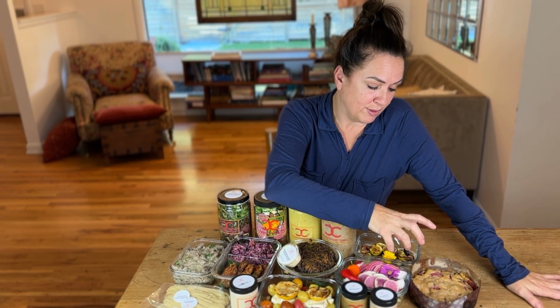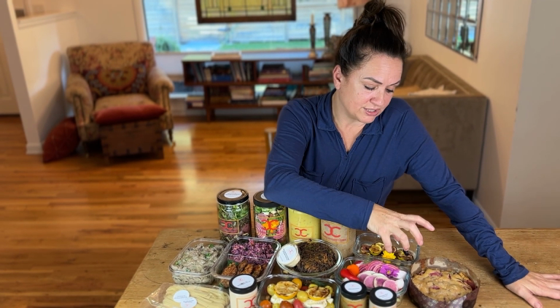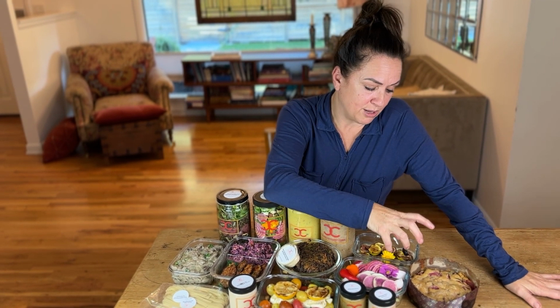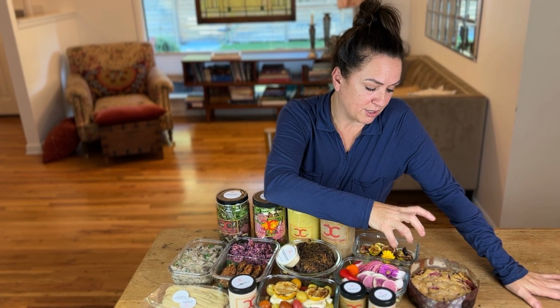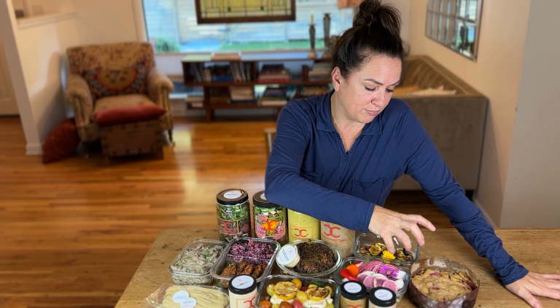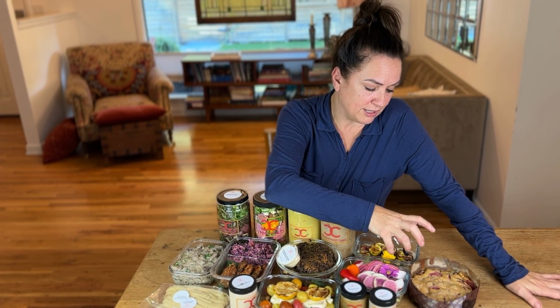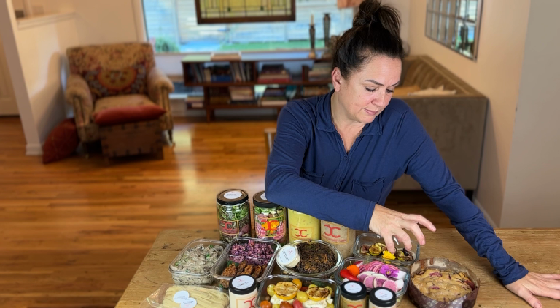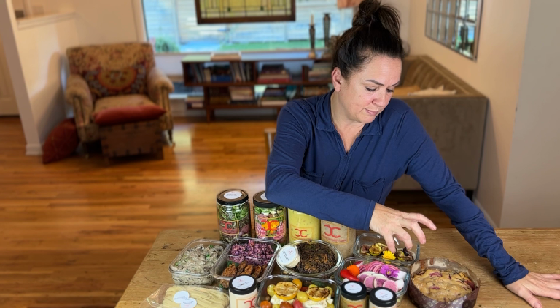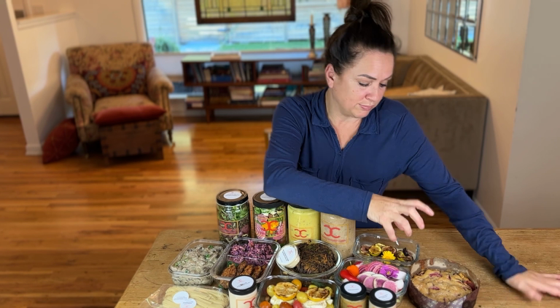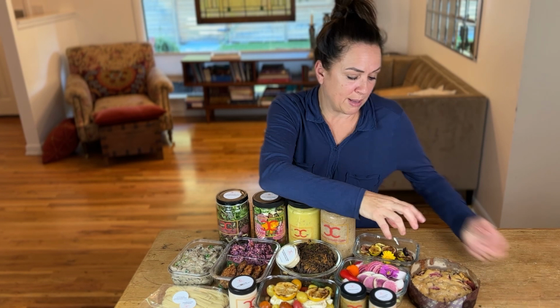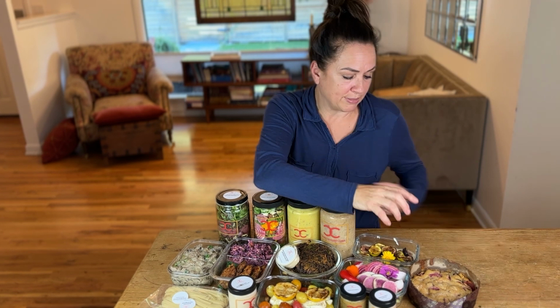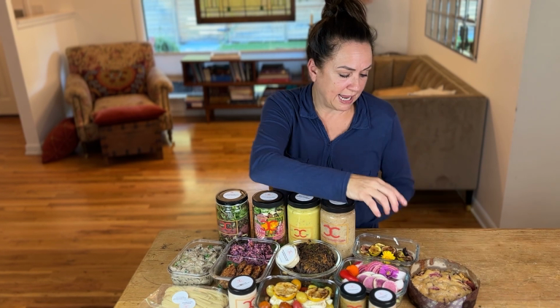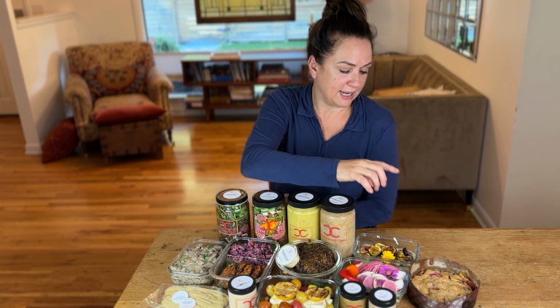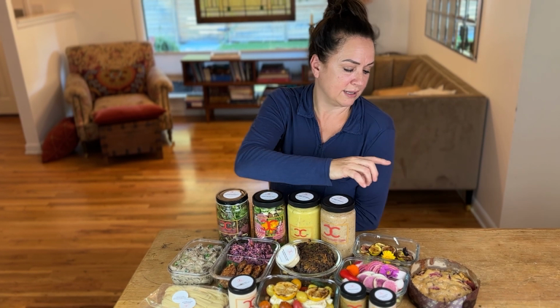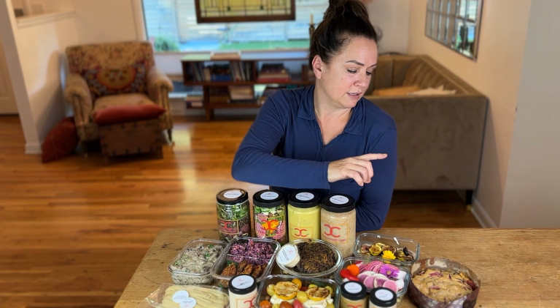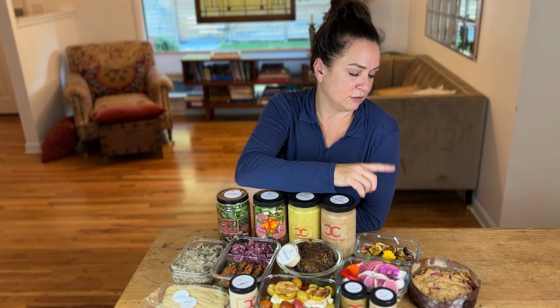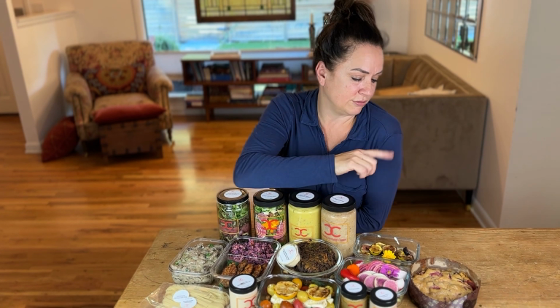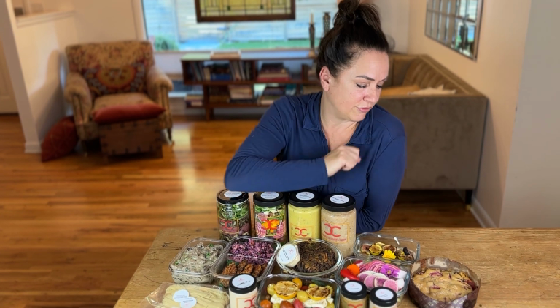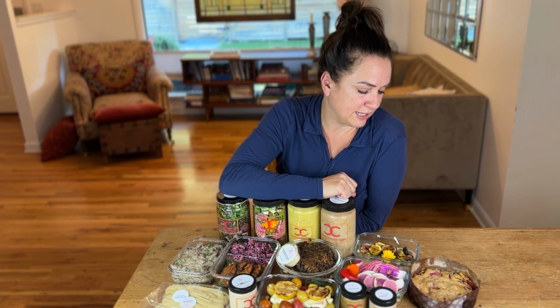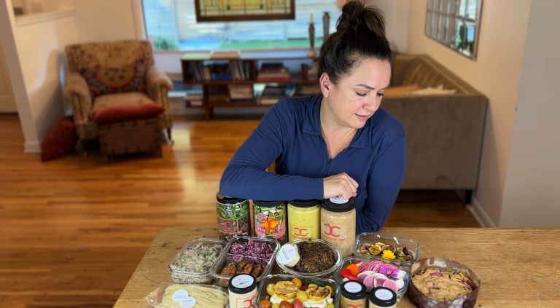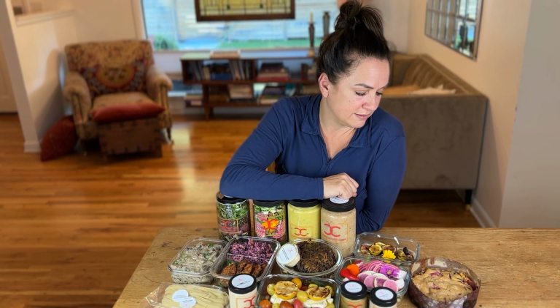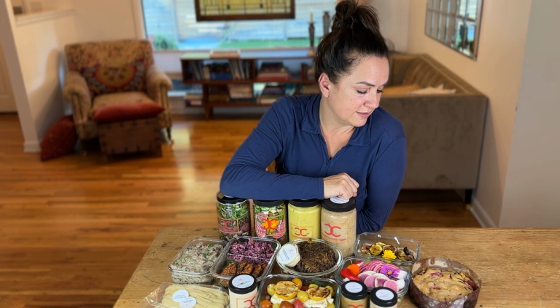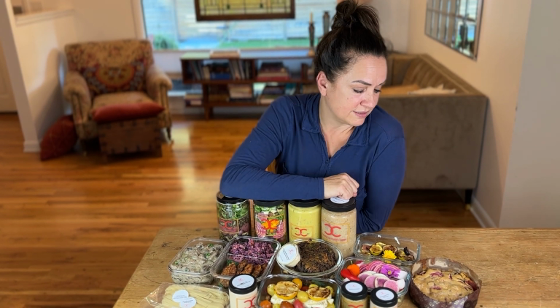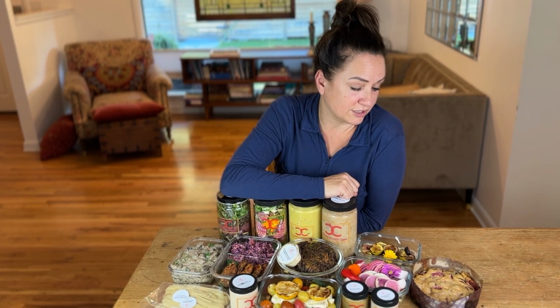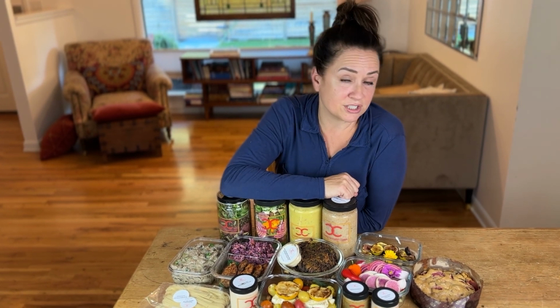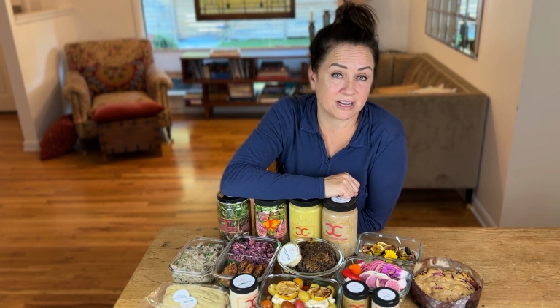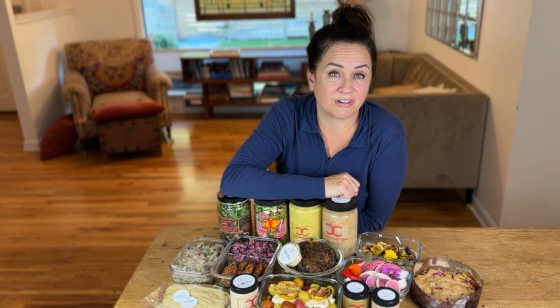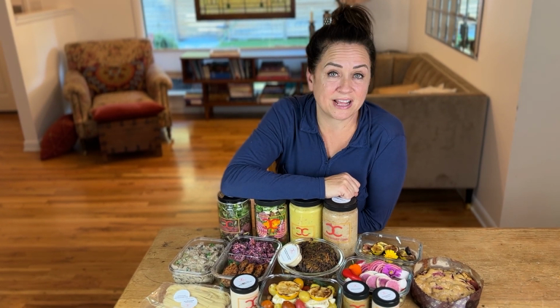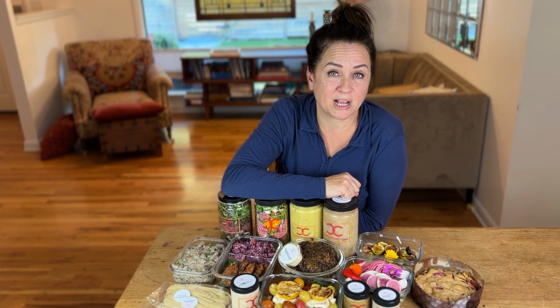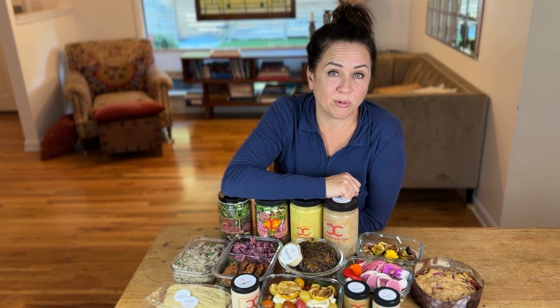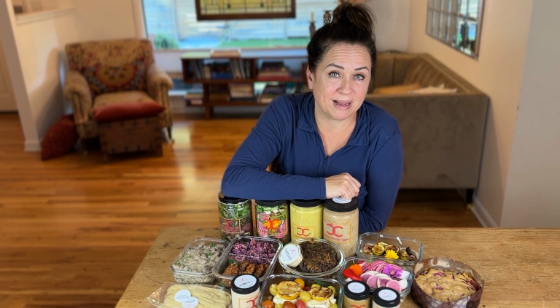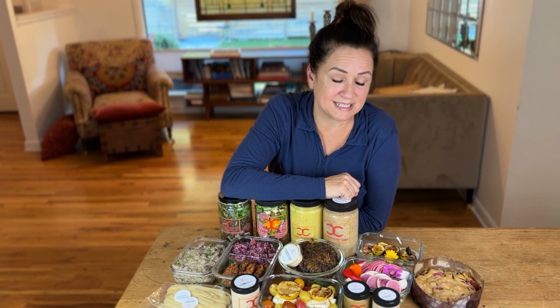Balsamic plum cake — gluten-free, delicious. I've already had a couple bites.